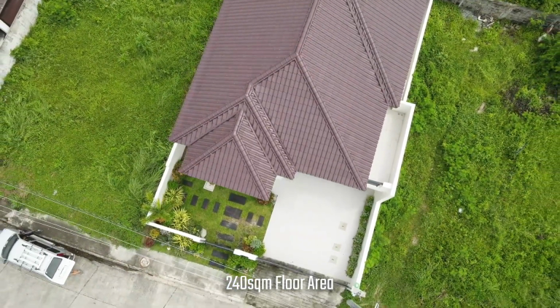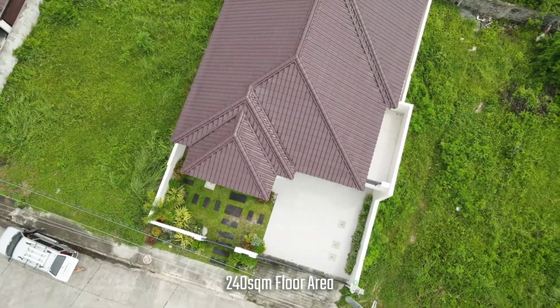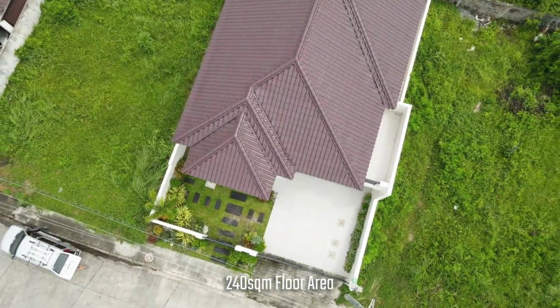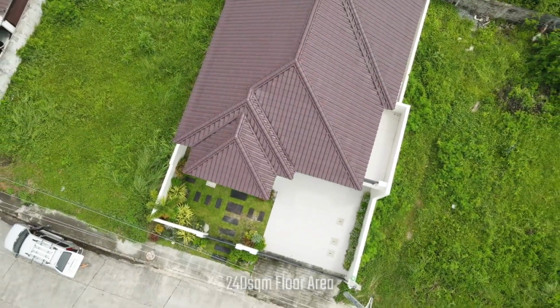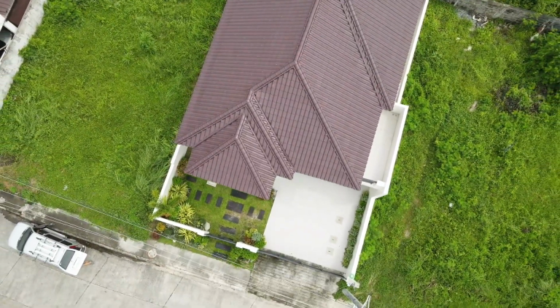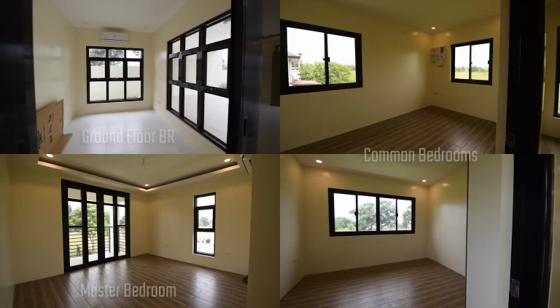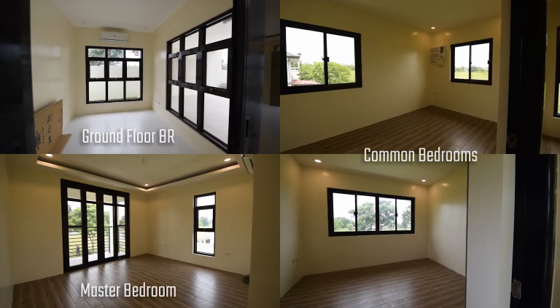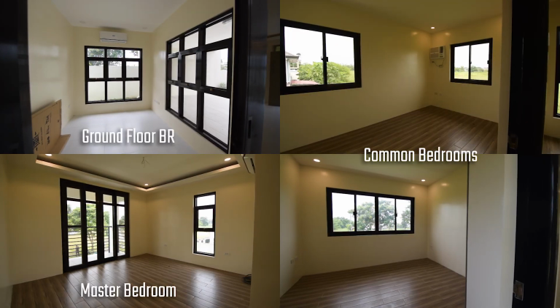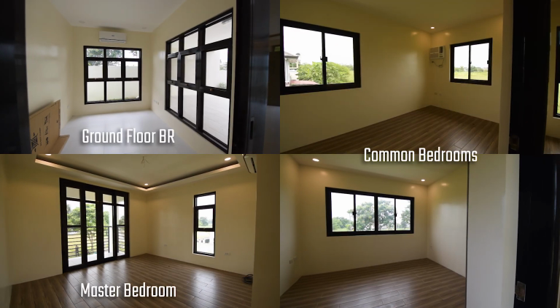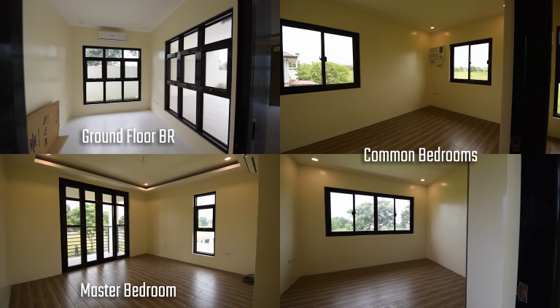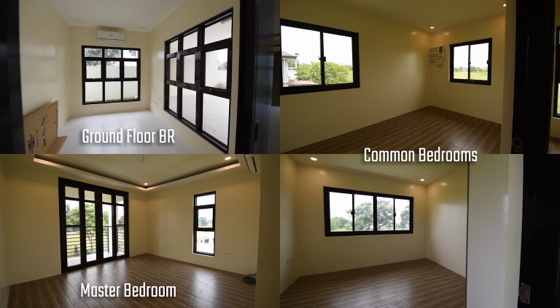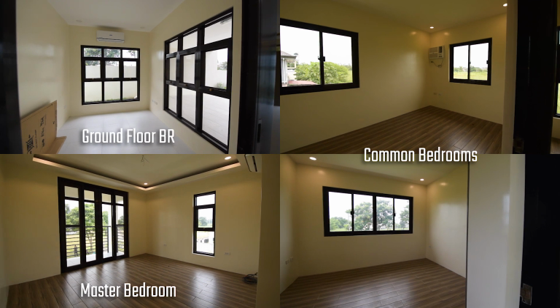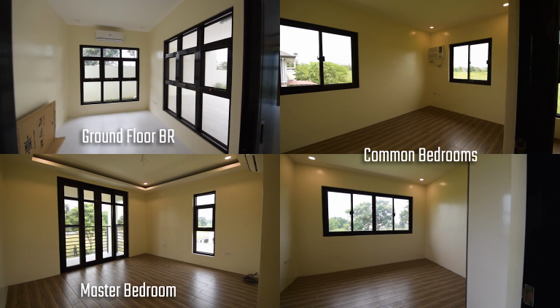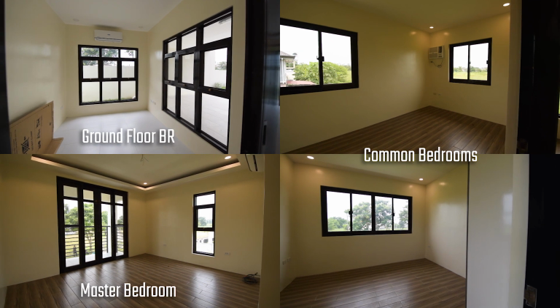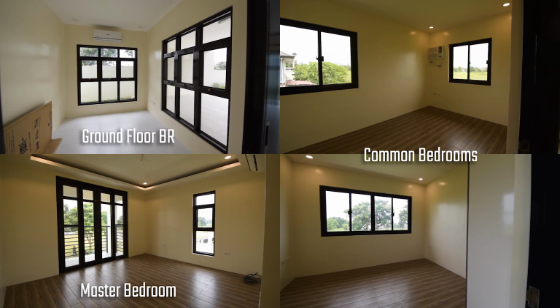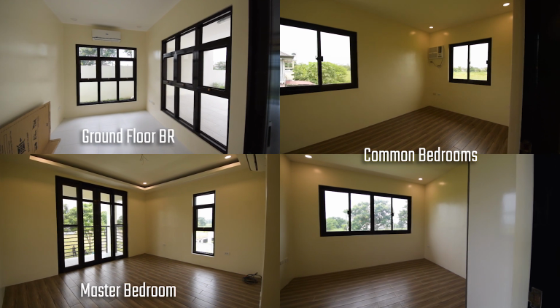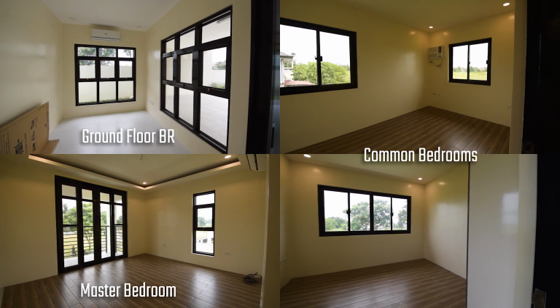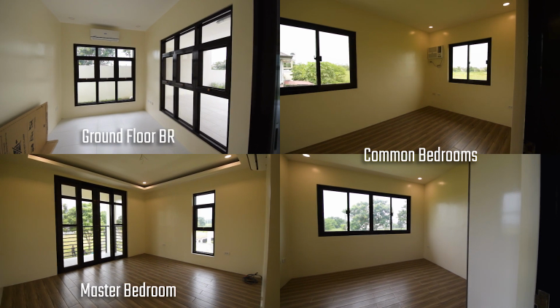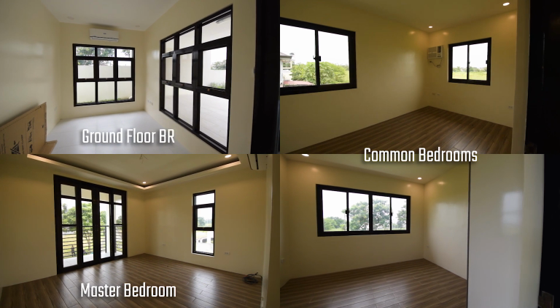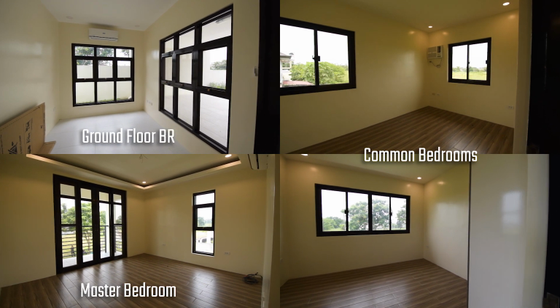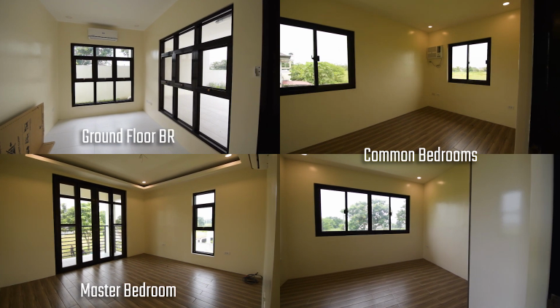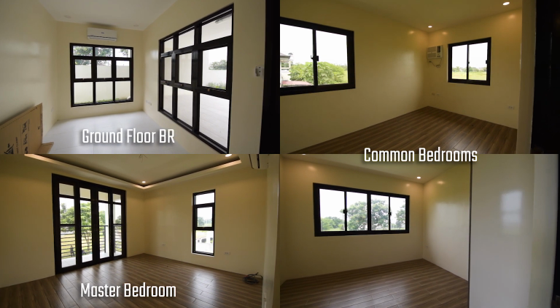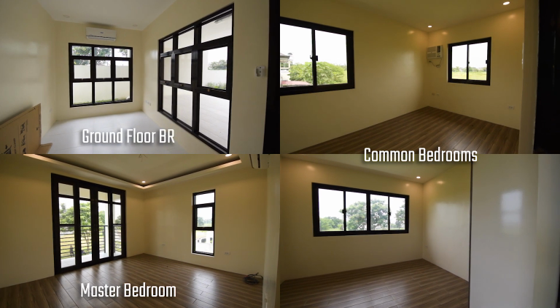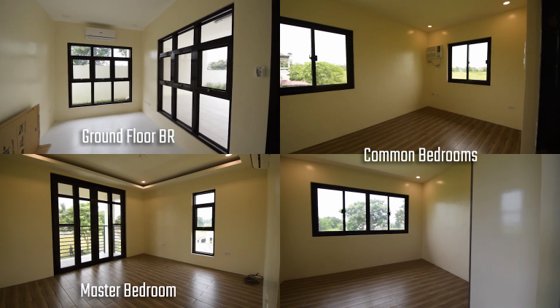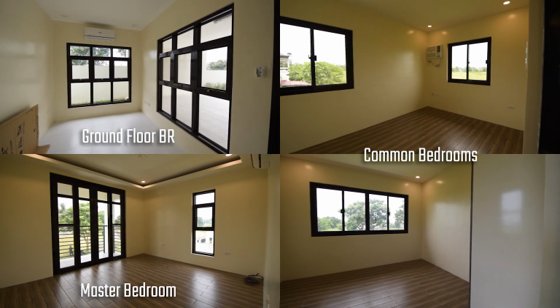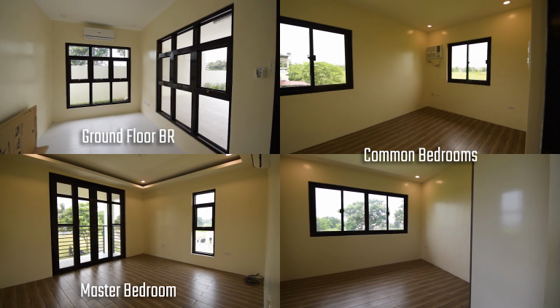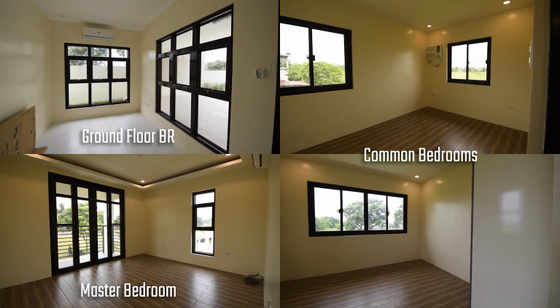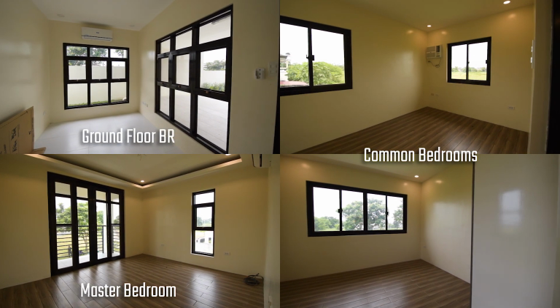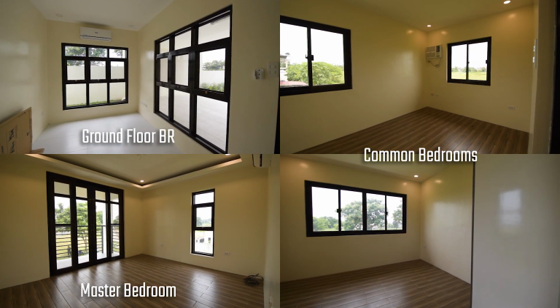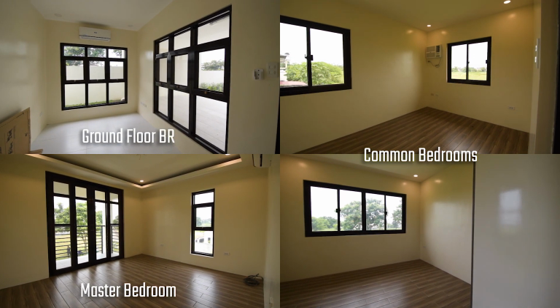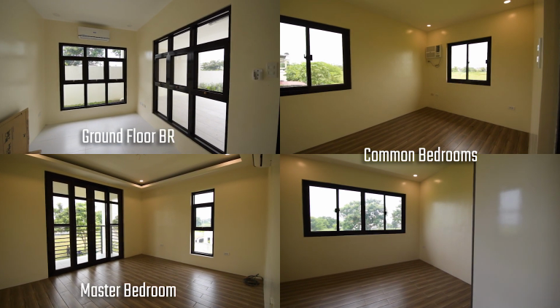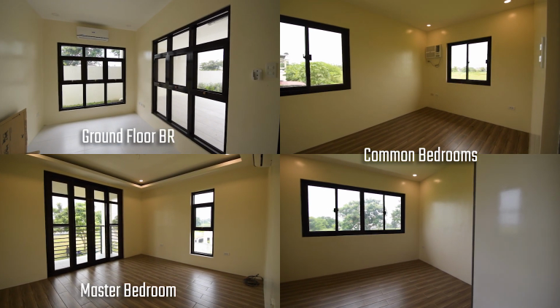You have 4 bedrooms — one is convertible as an office and entertainment area. It's totally up to you.